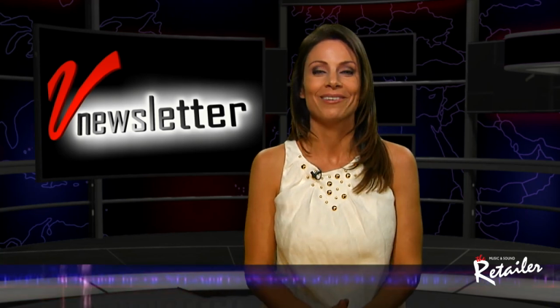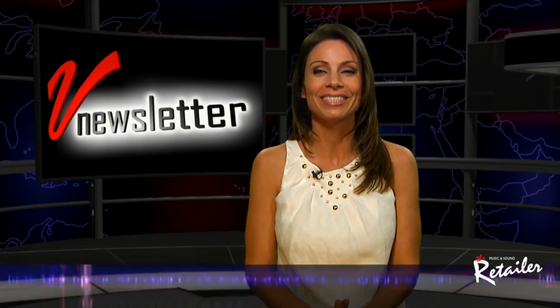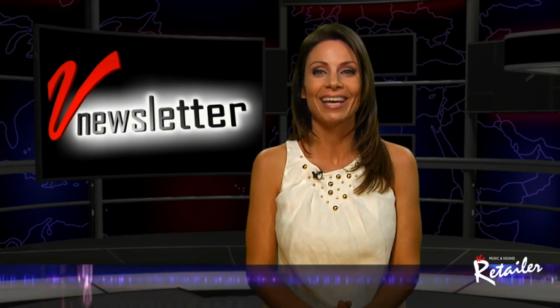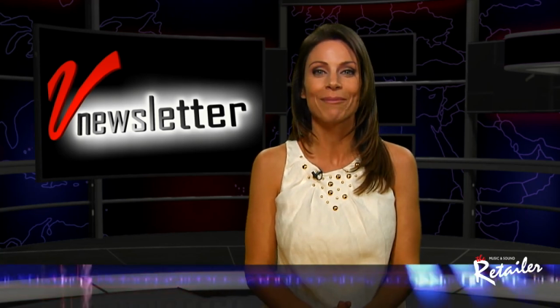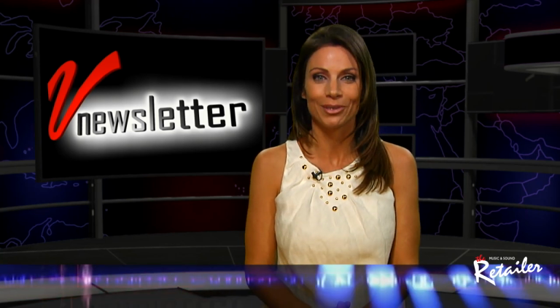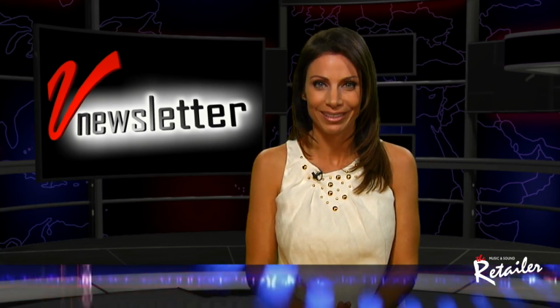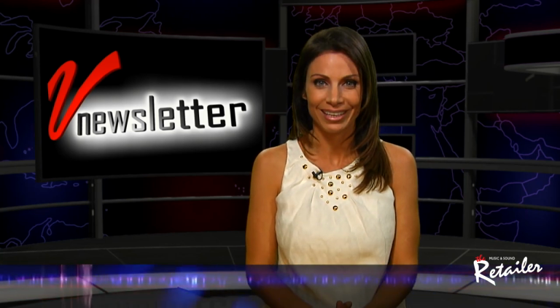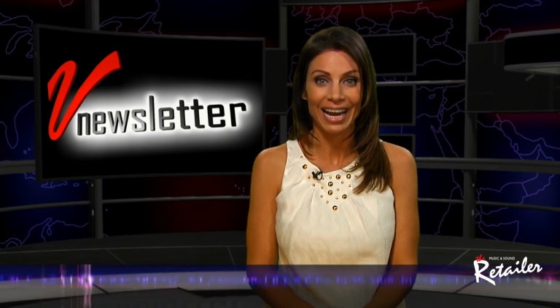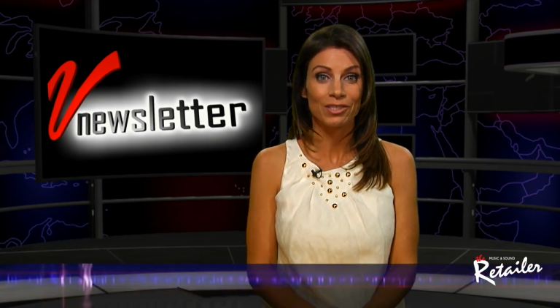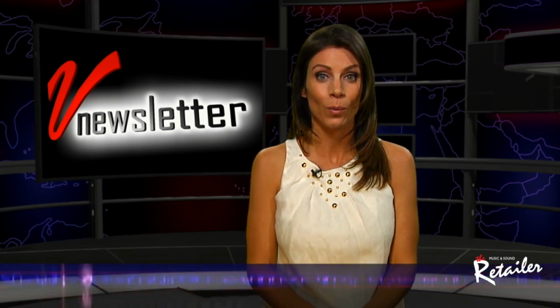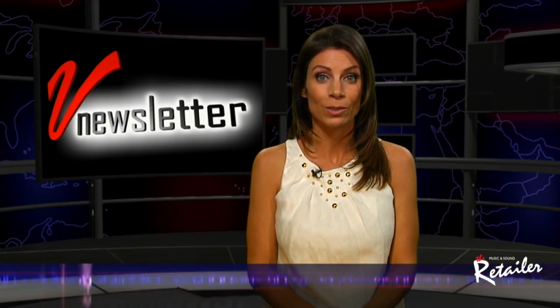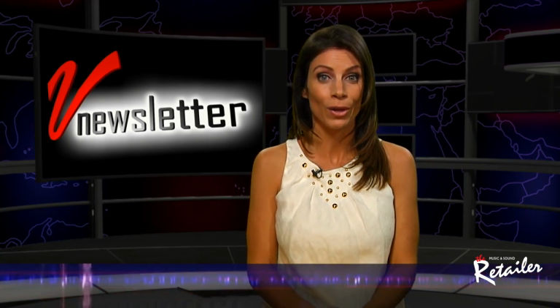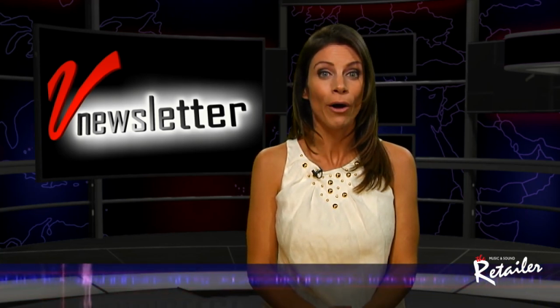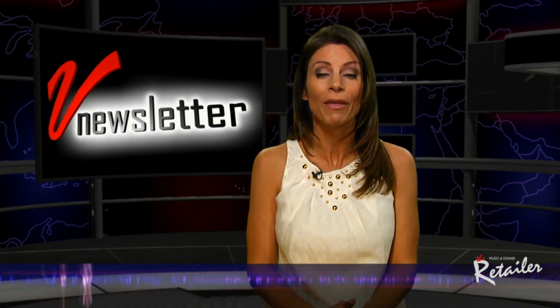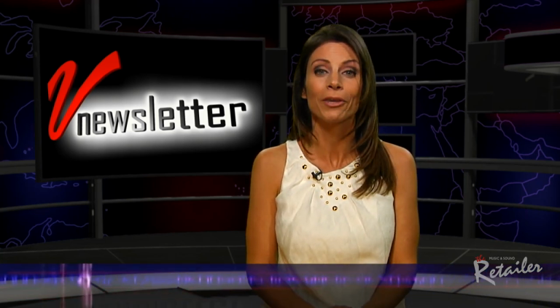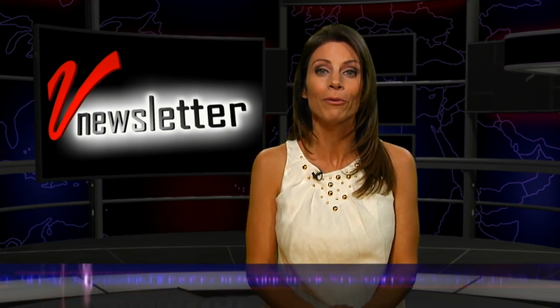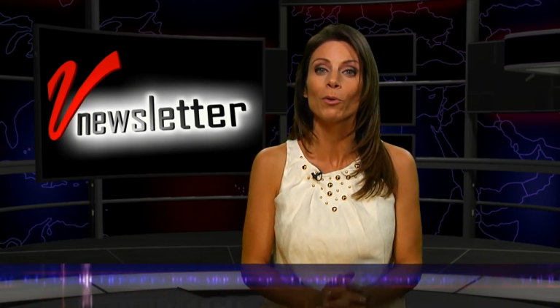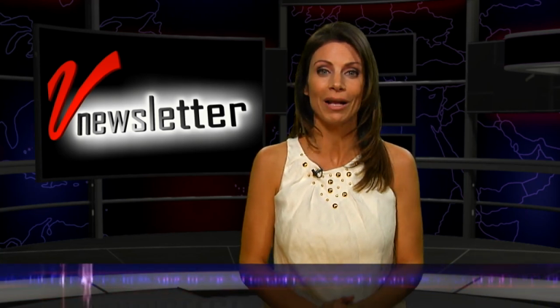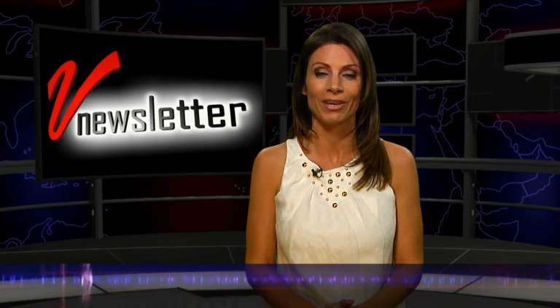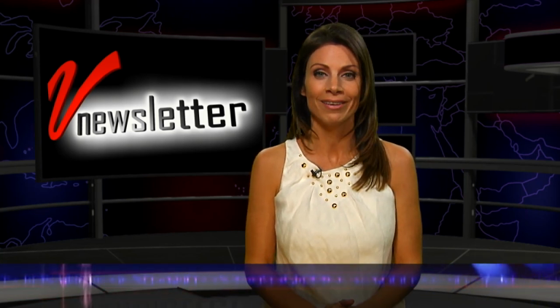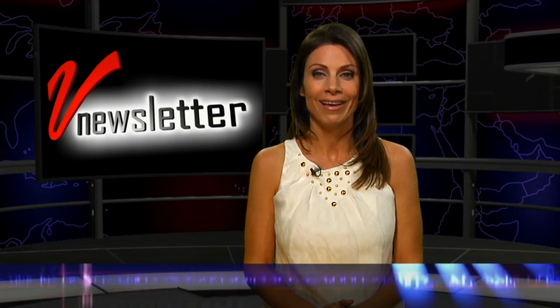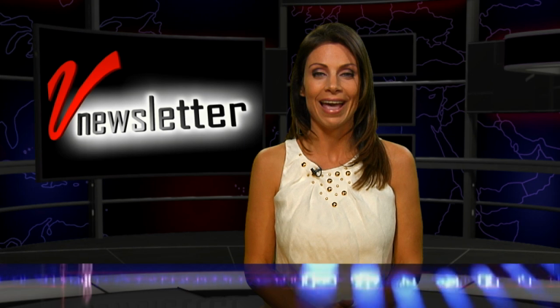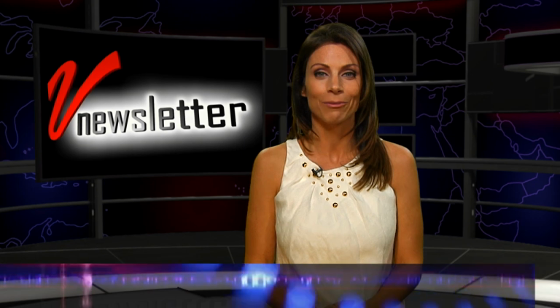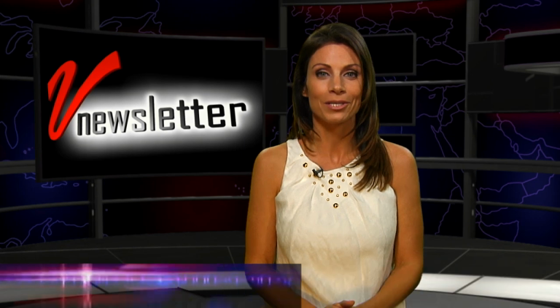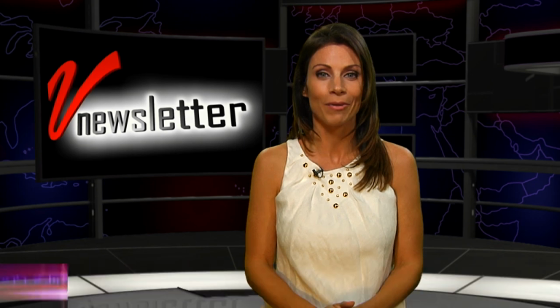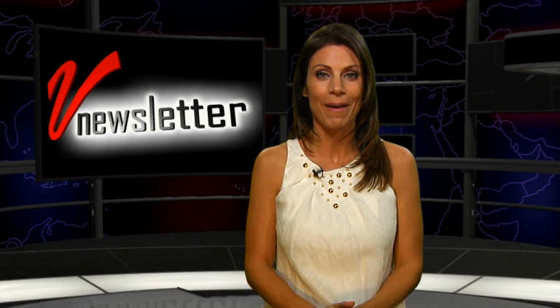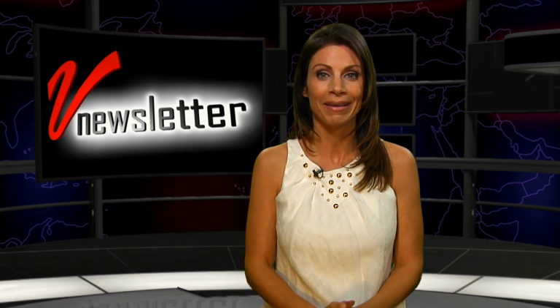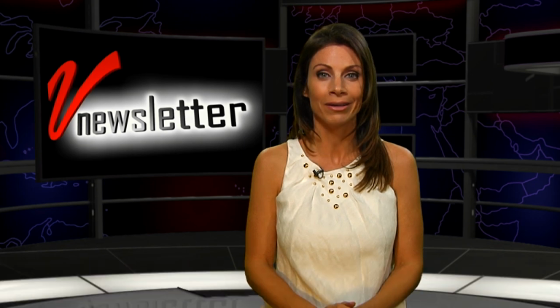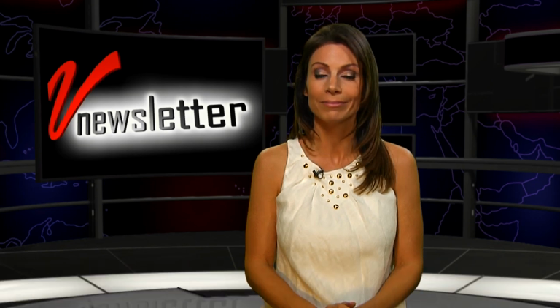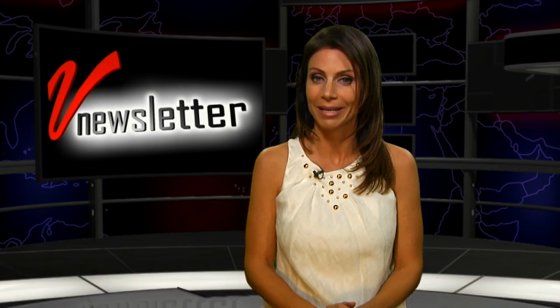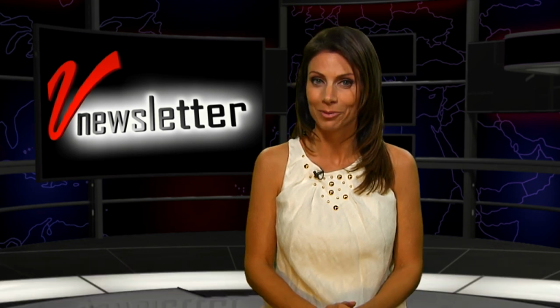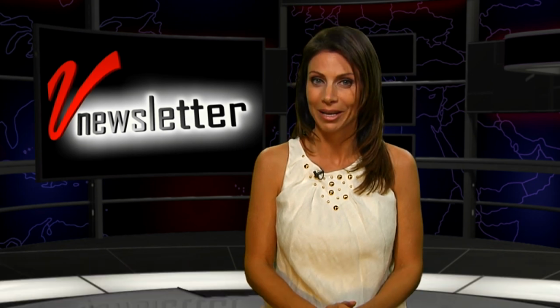And that wraps up the show for this week. Once again, I'm Jill Nicolini, and as always, we thank you for watching. We'll see you right back here next week.